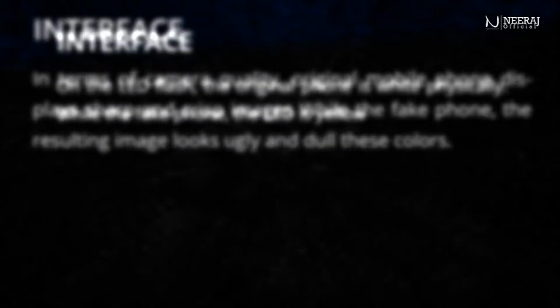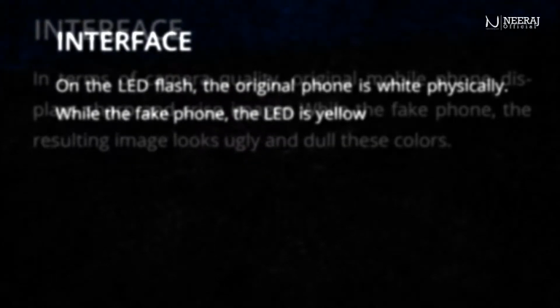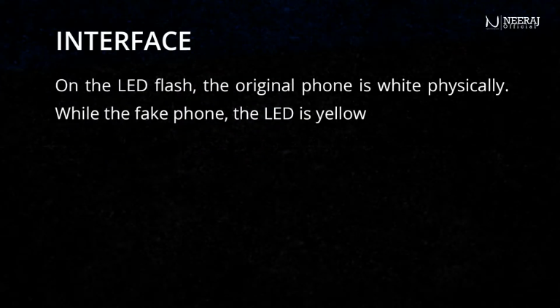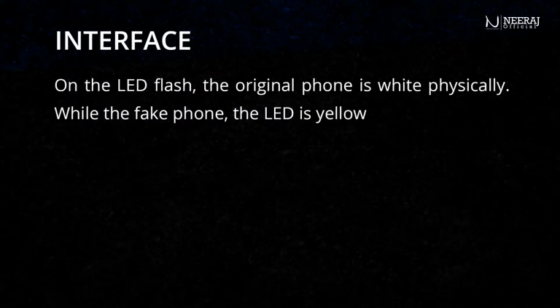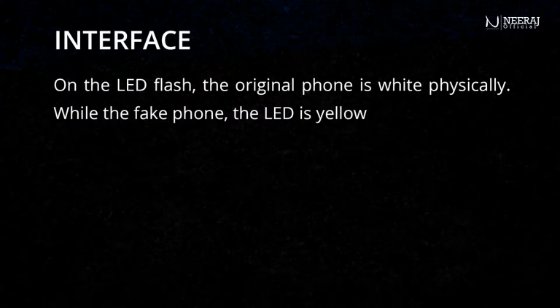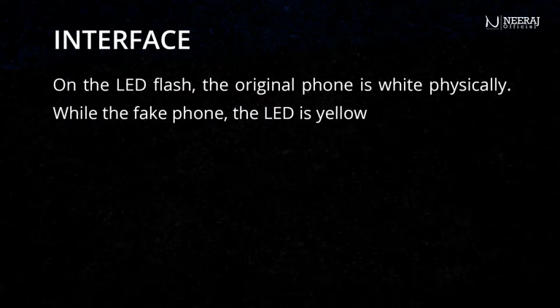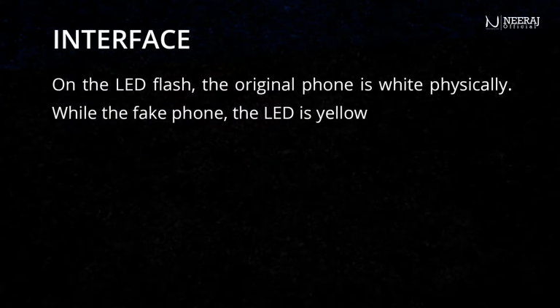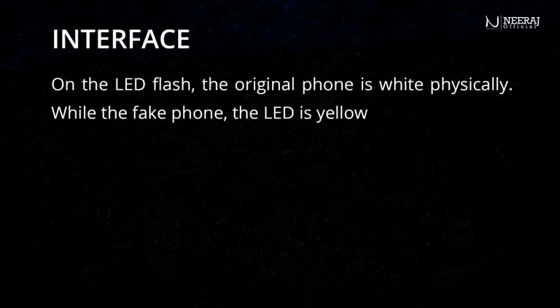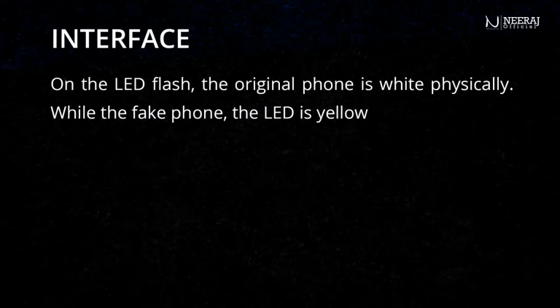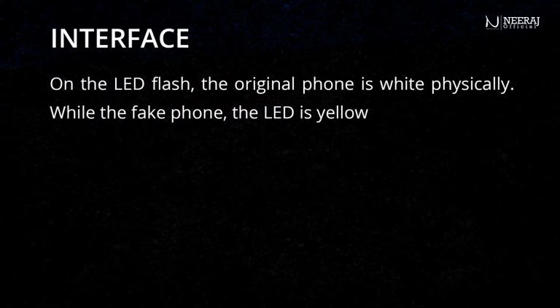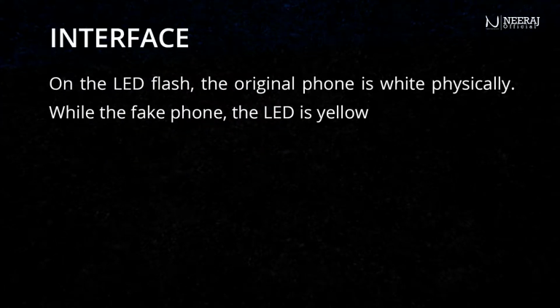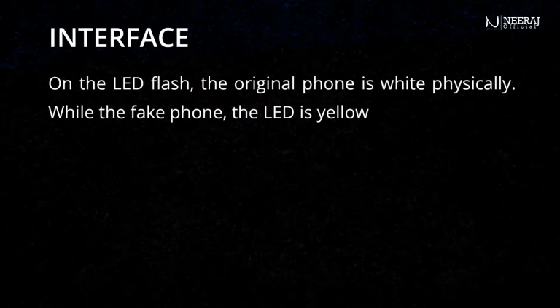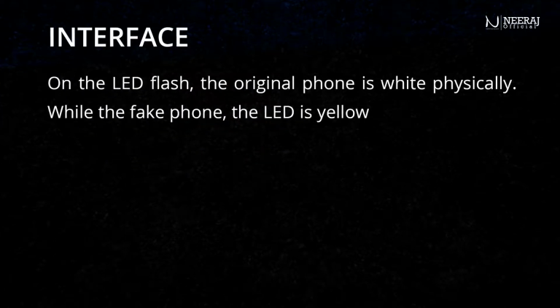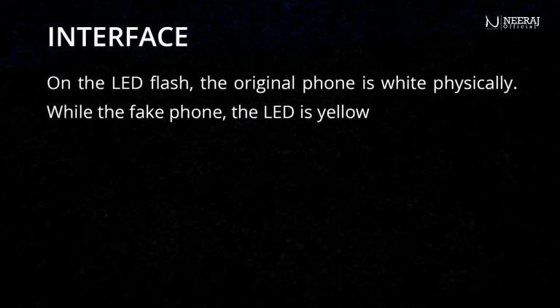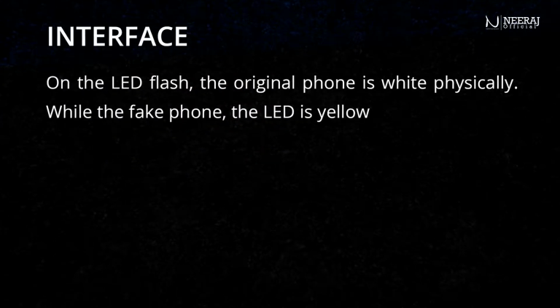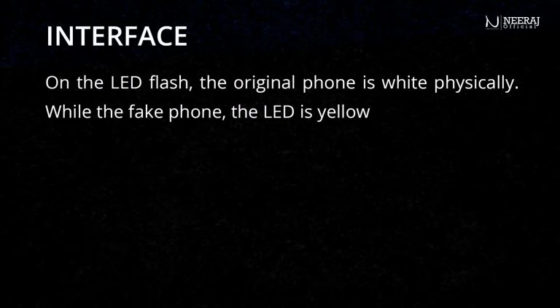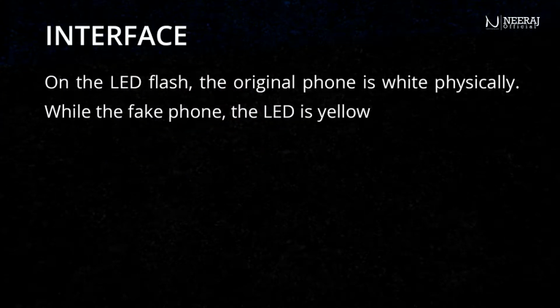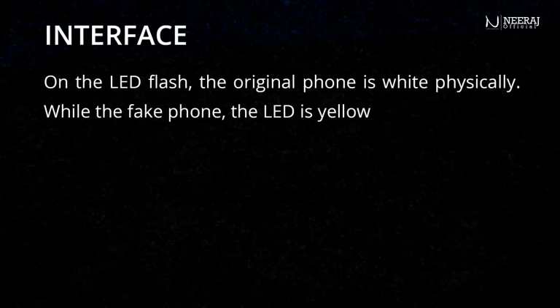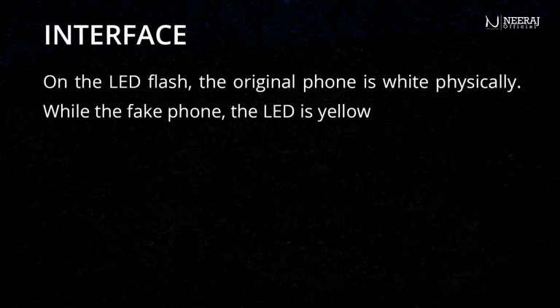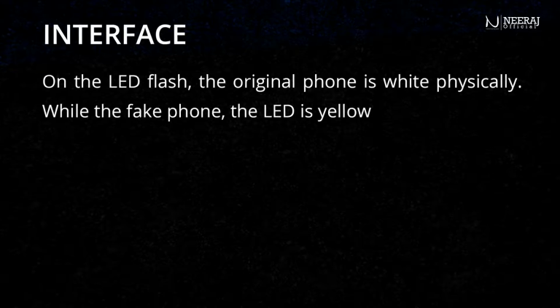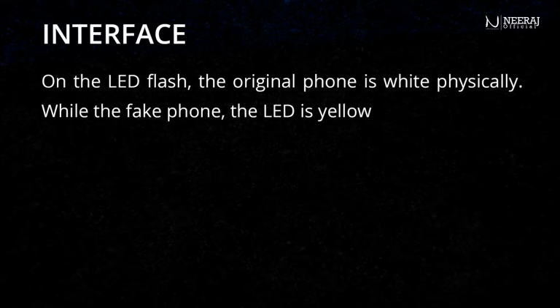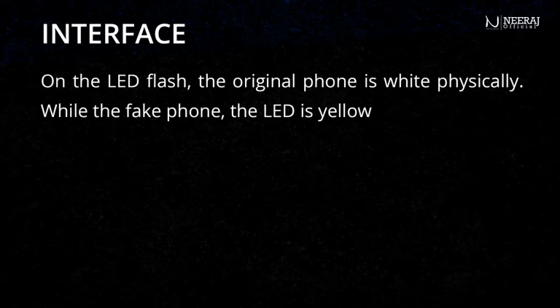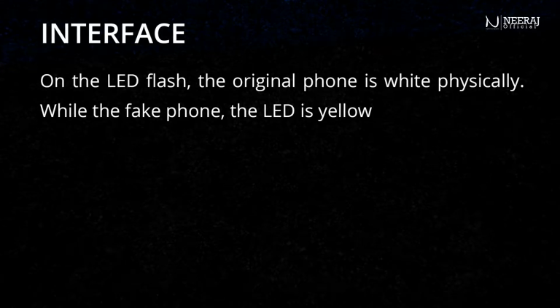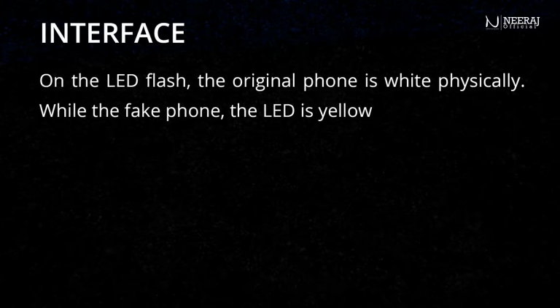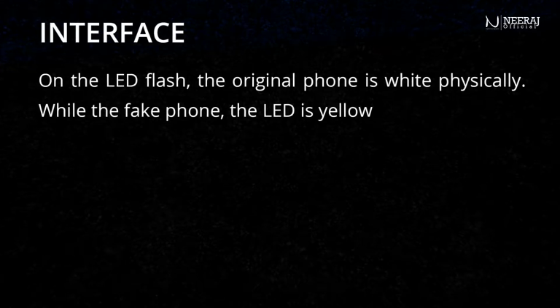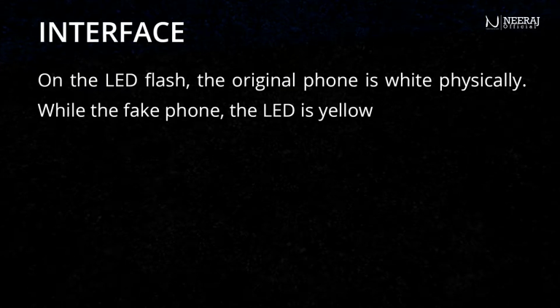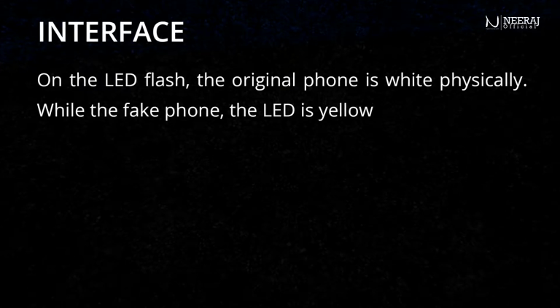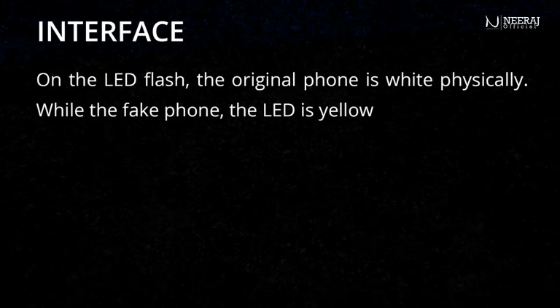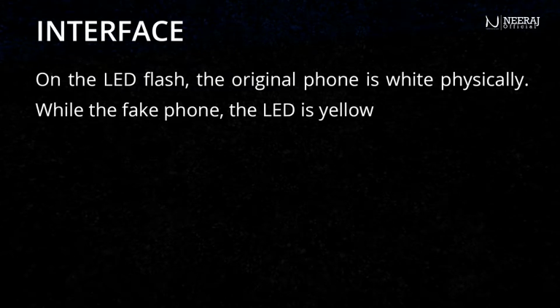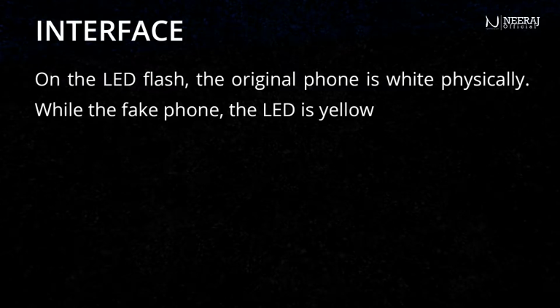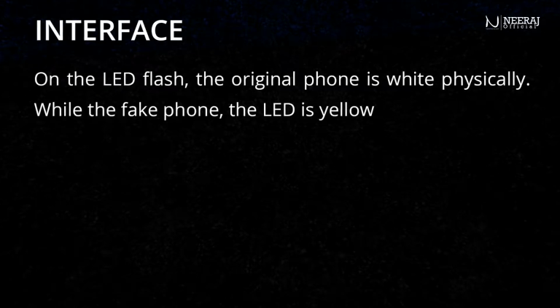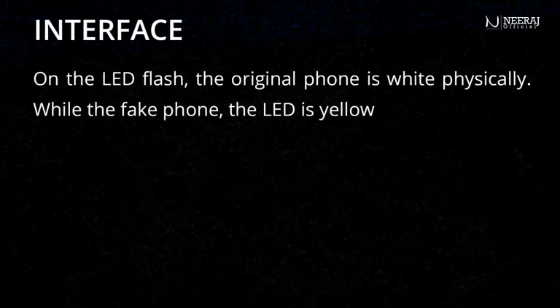On the LED flash, the original phone is white physically, while on the fake phone the LED is yellow.